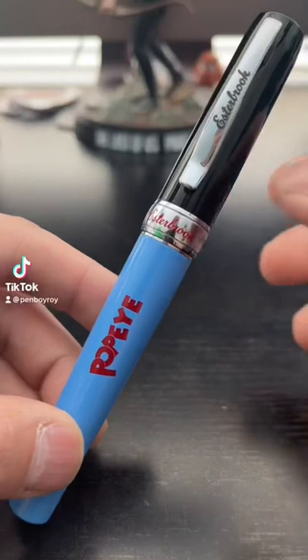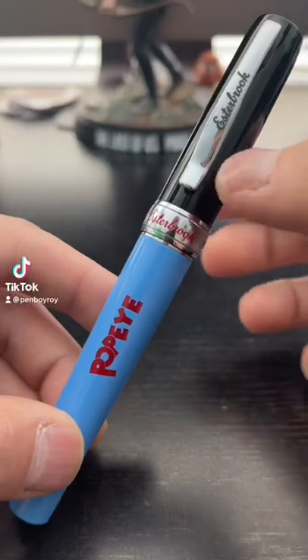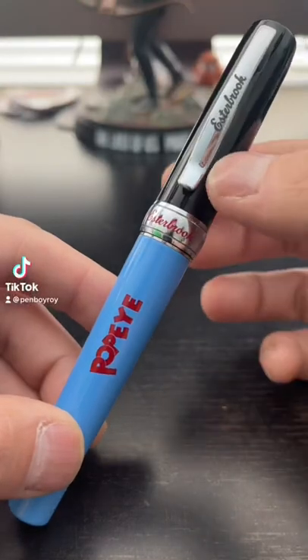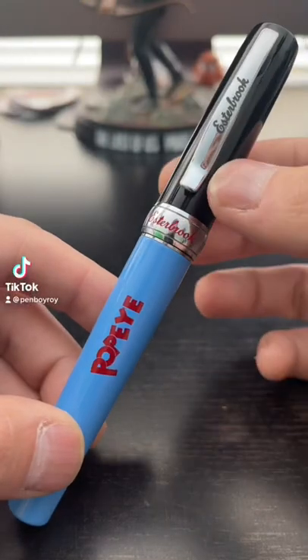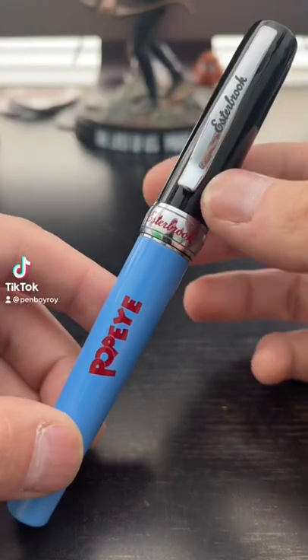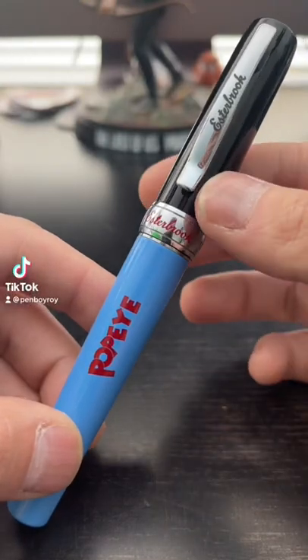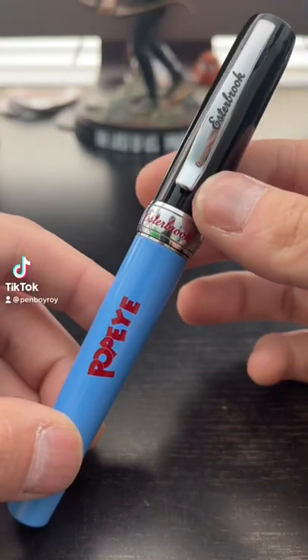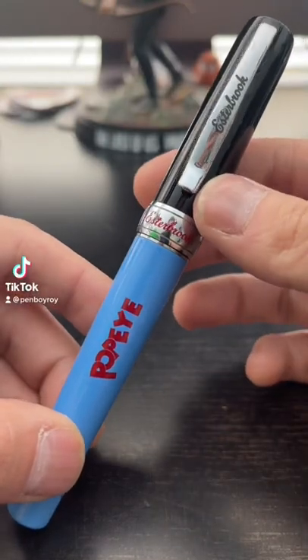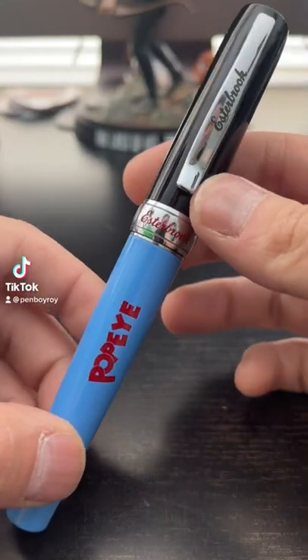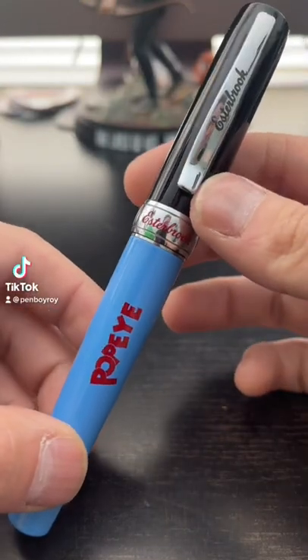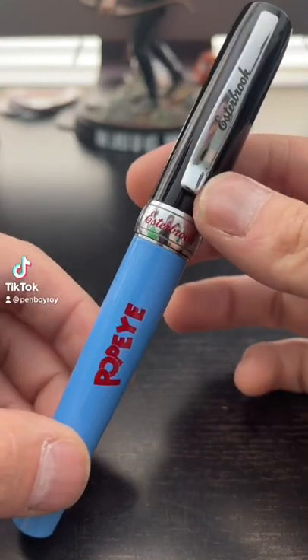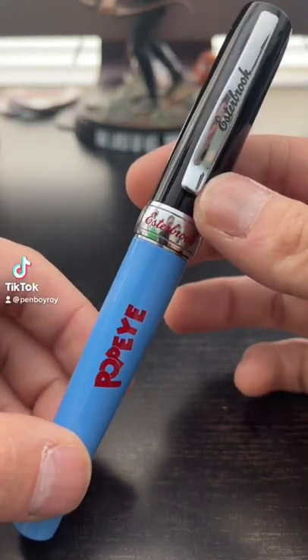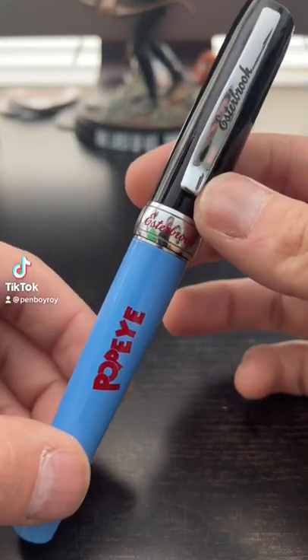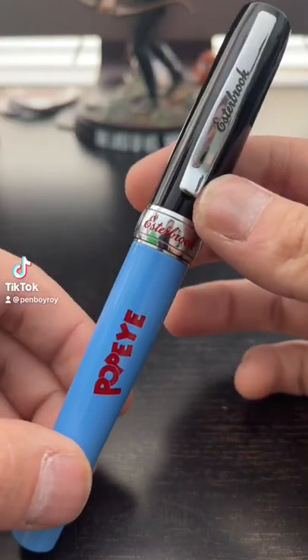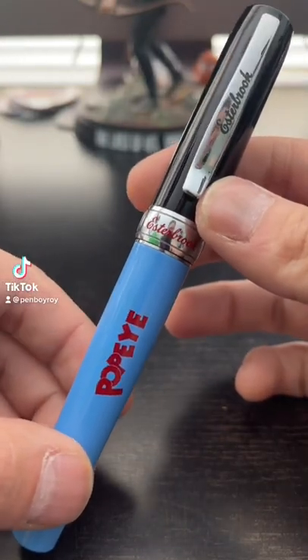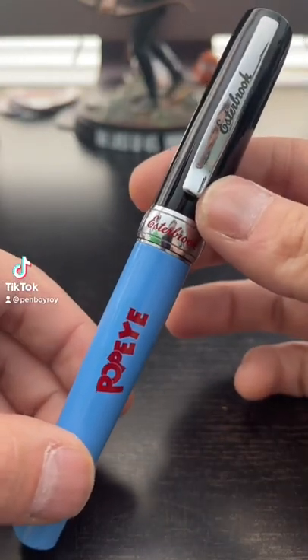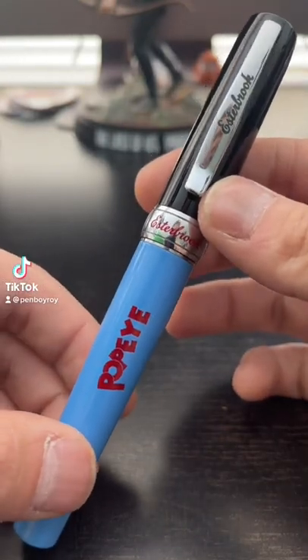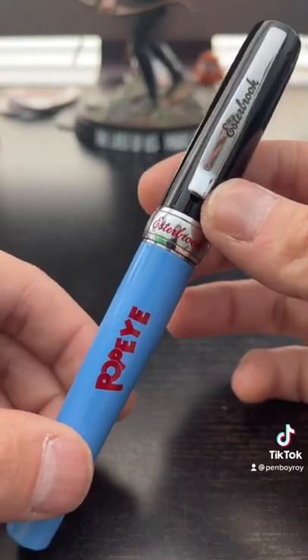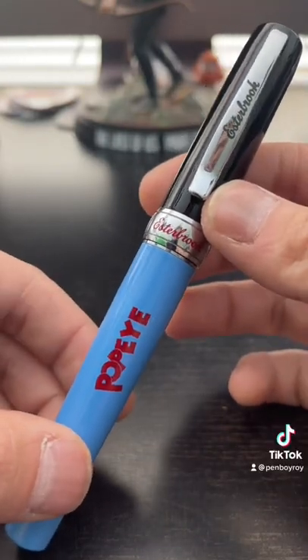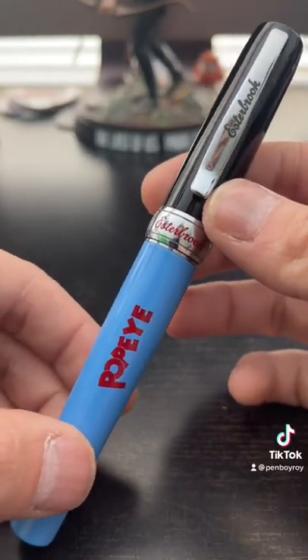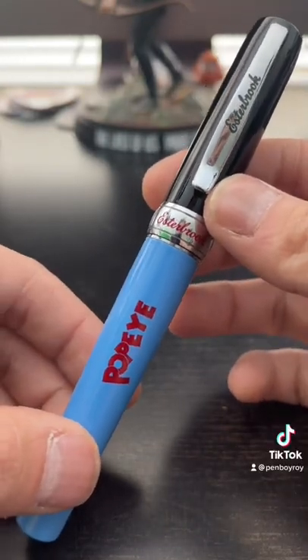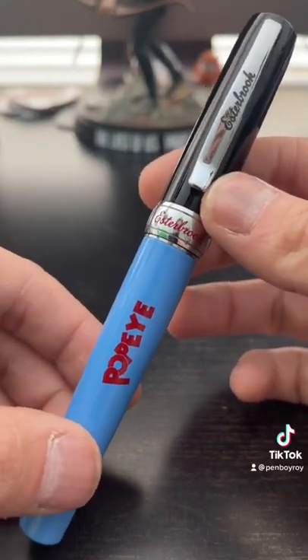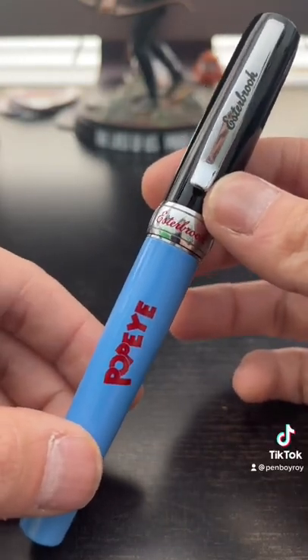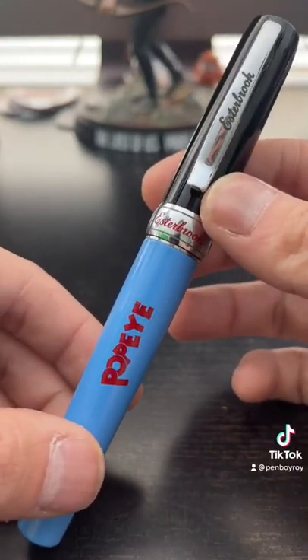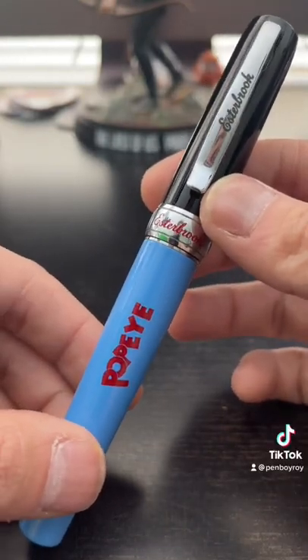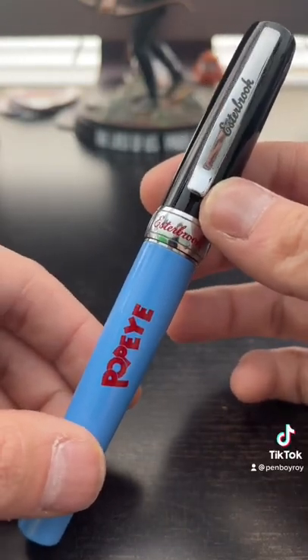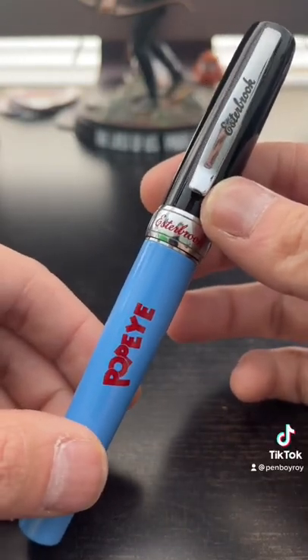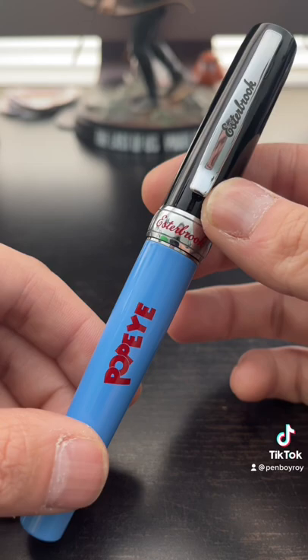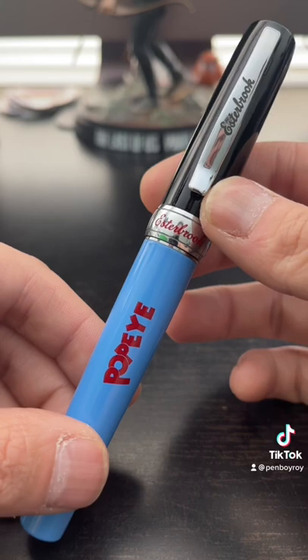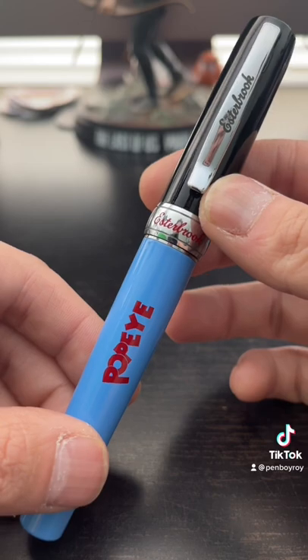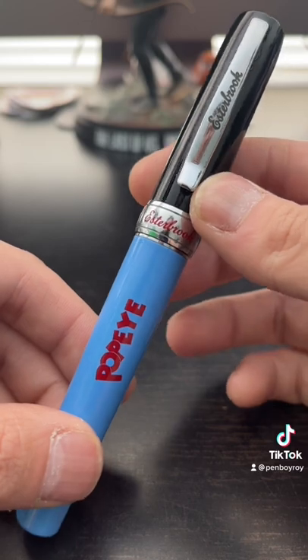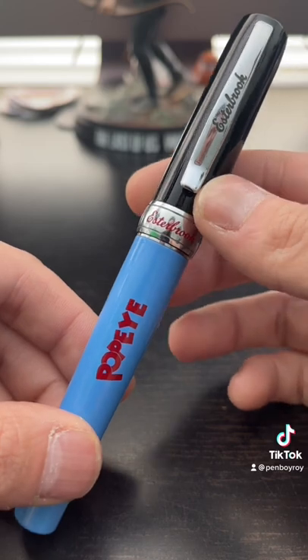This is comically the worst pen that I've ever owned. This is the Estabrook limited-edition Popeye pen.